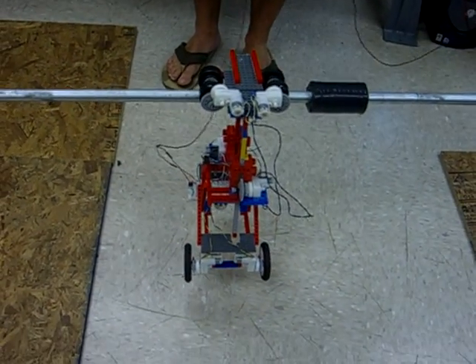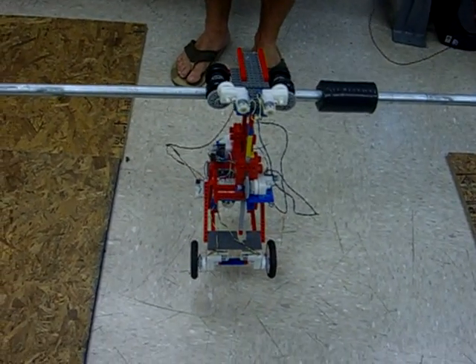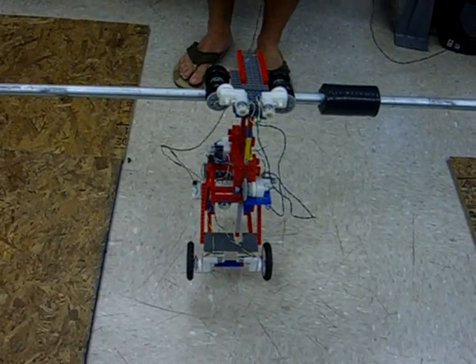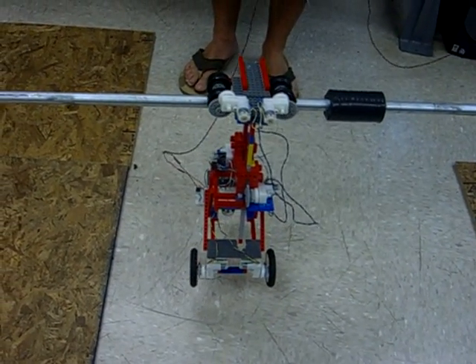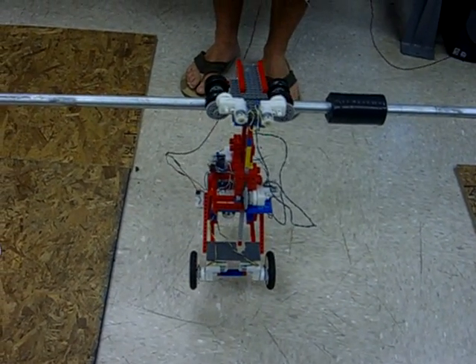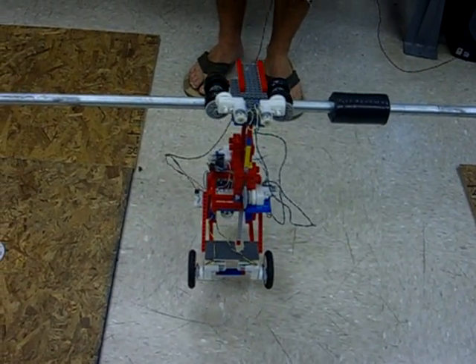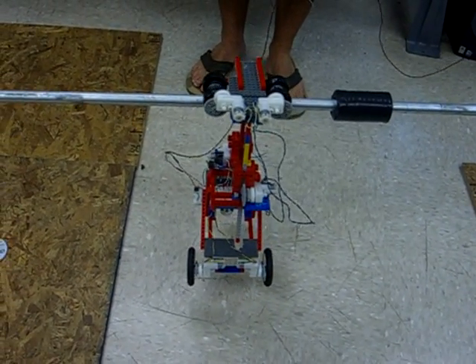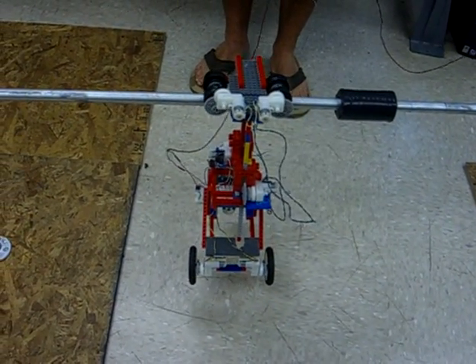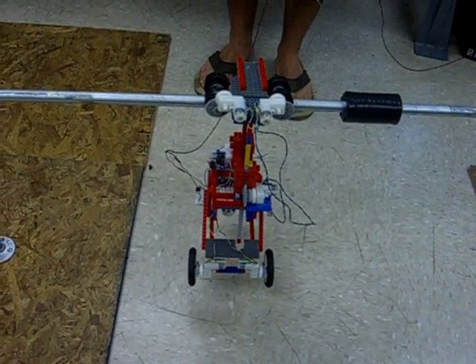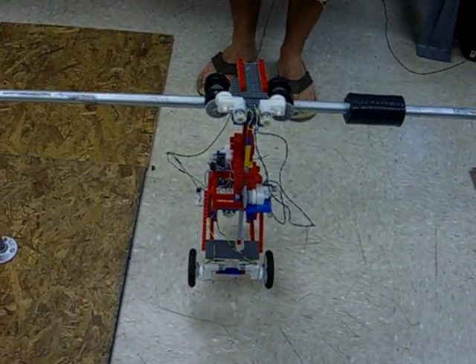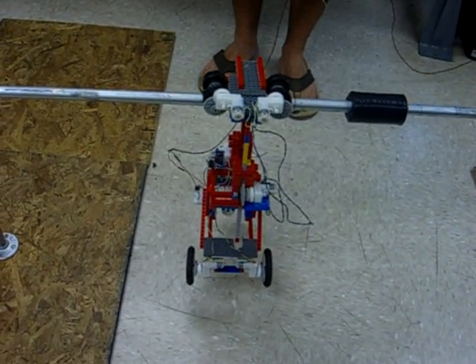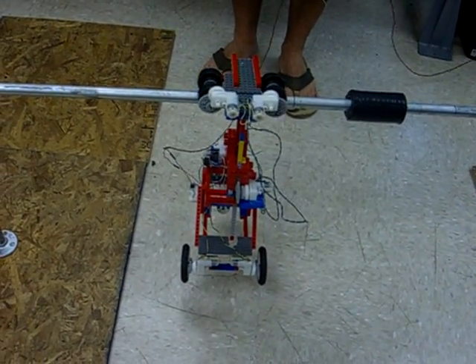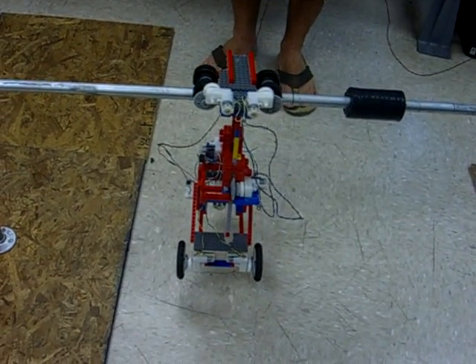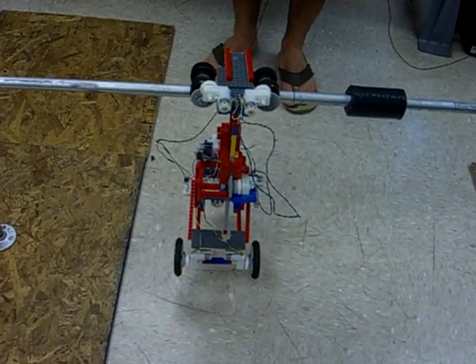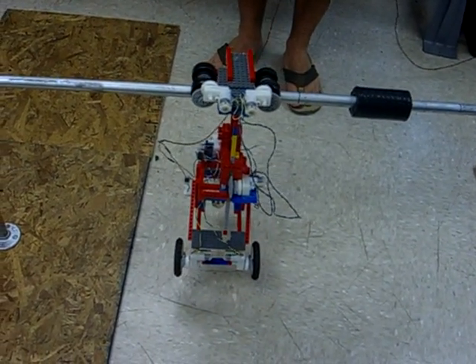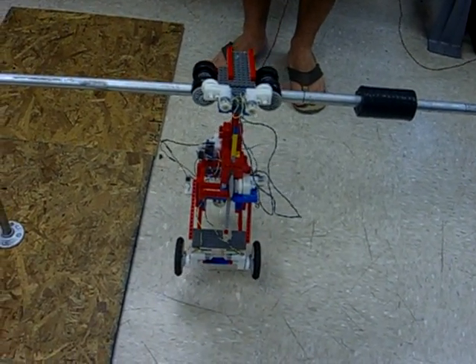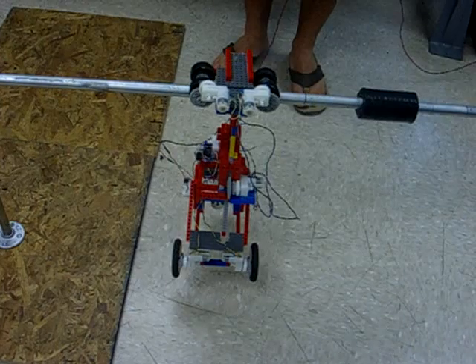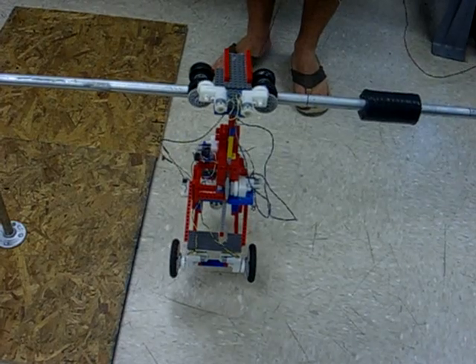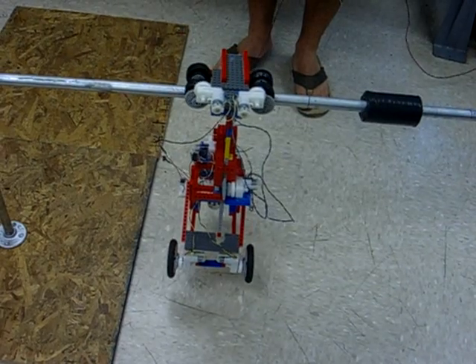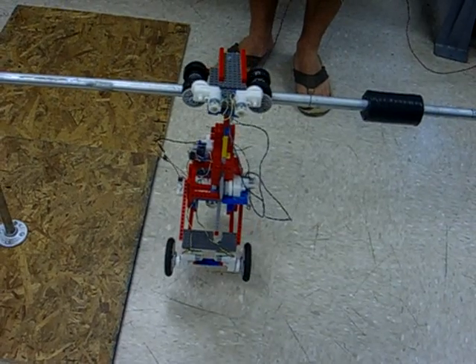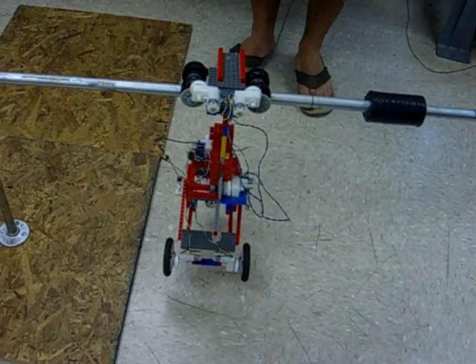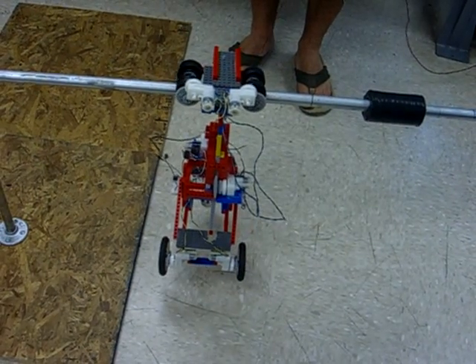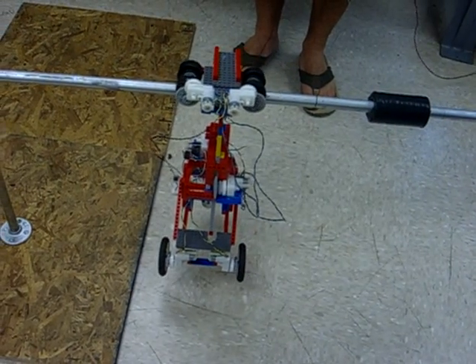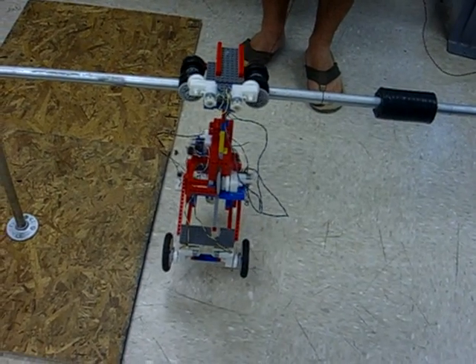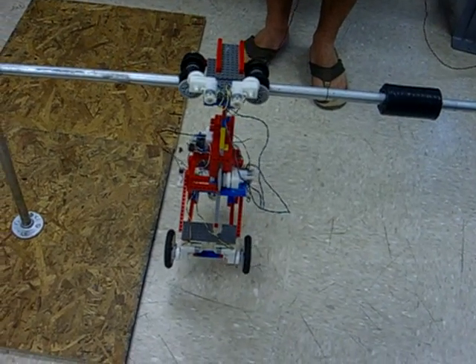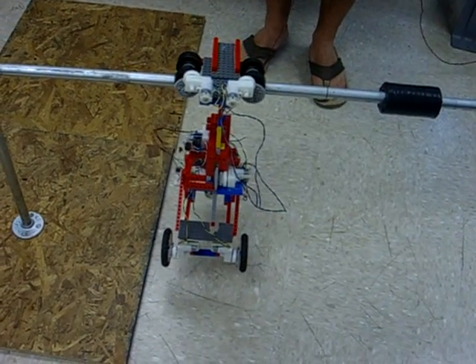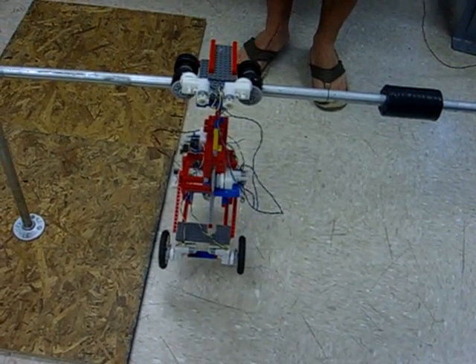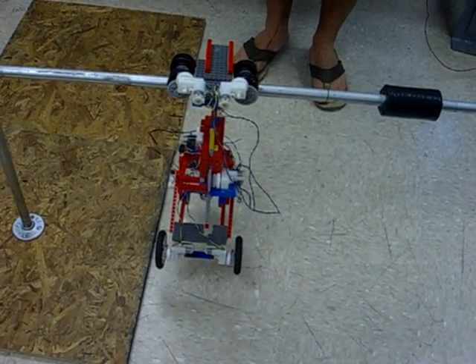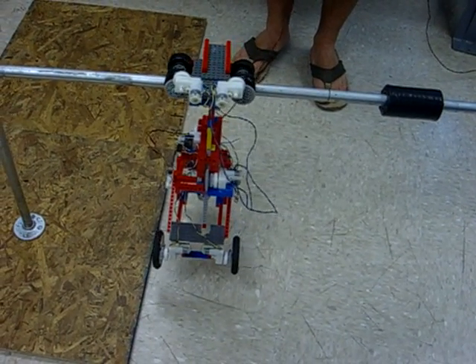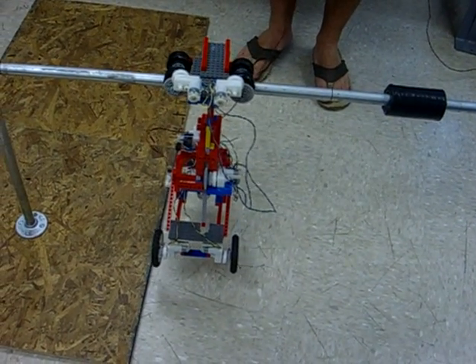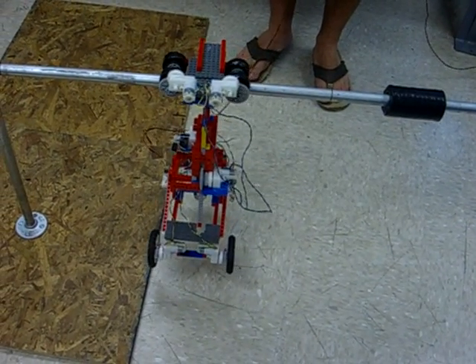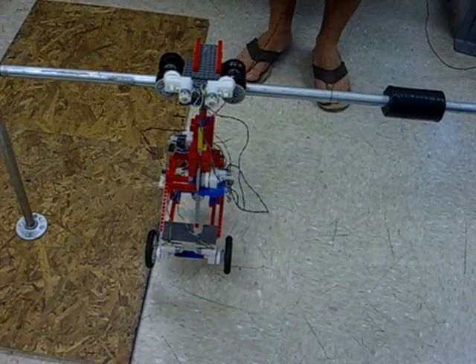How do you just get slow back looking? Because you see they're using two motors, and they have a pretty good reduction.